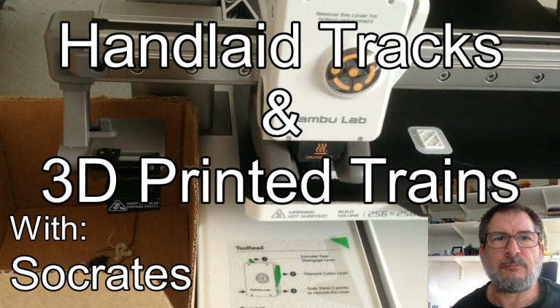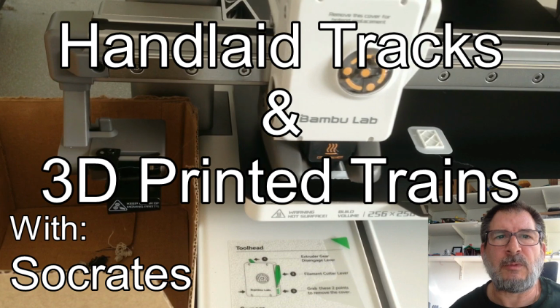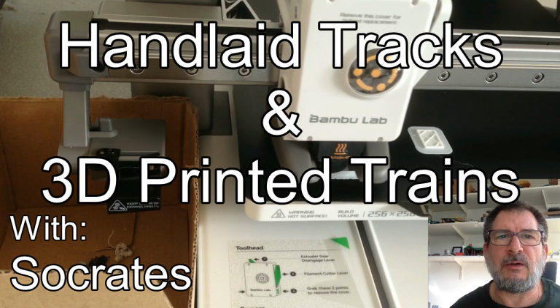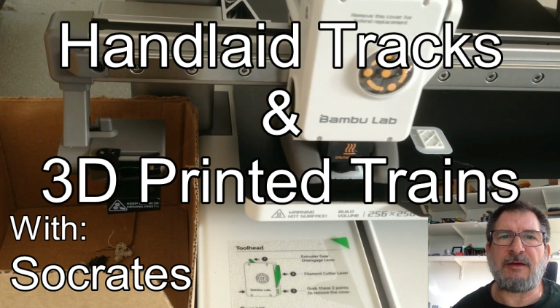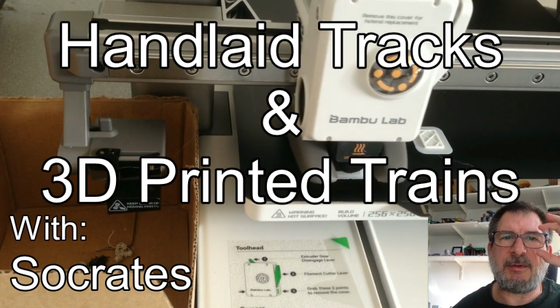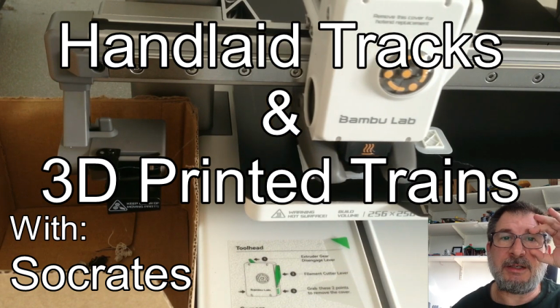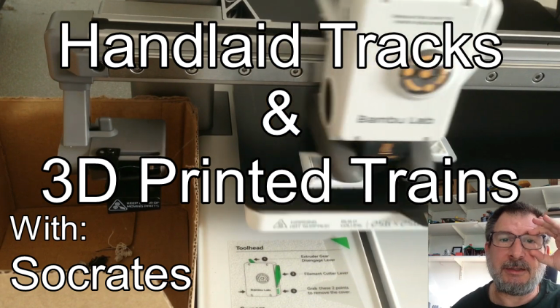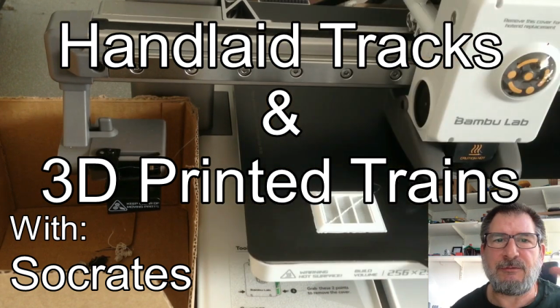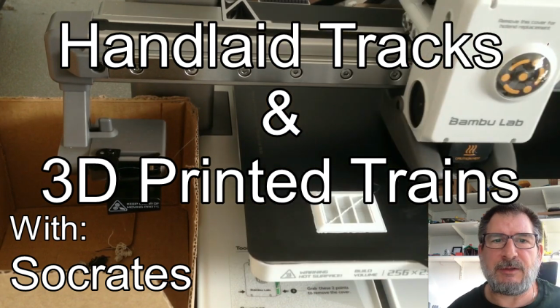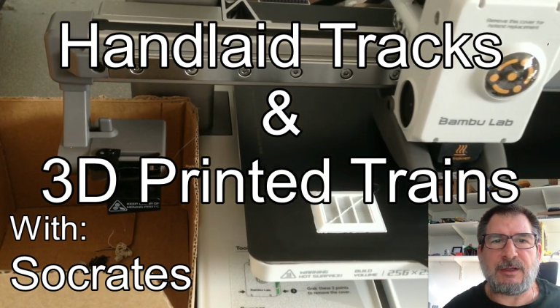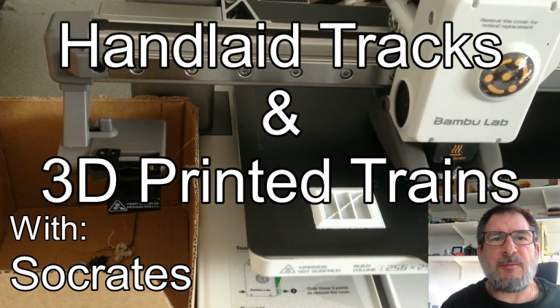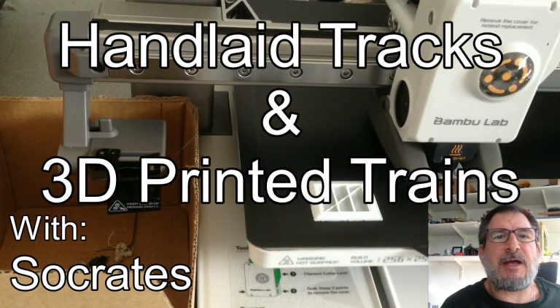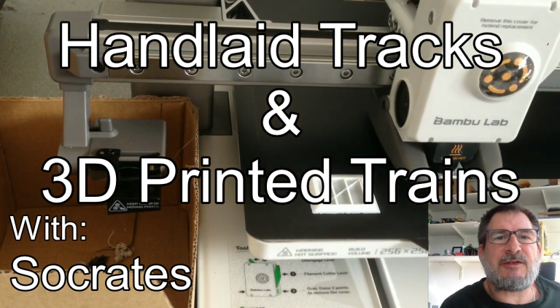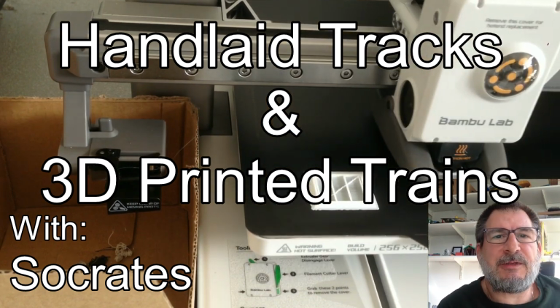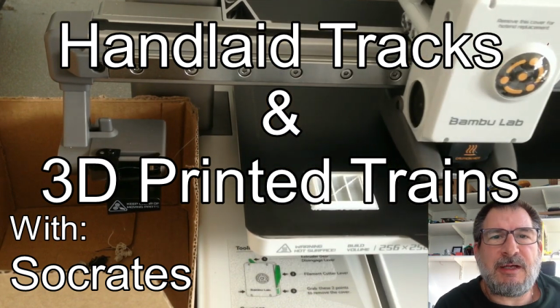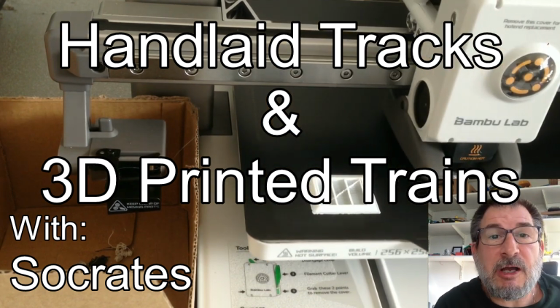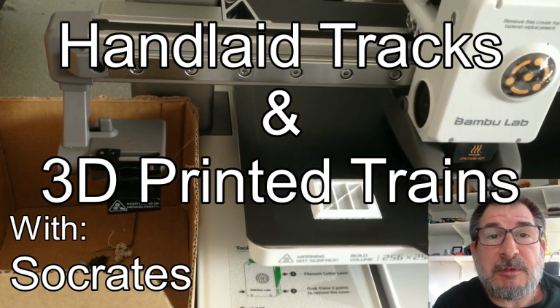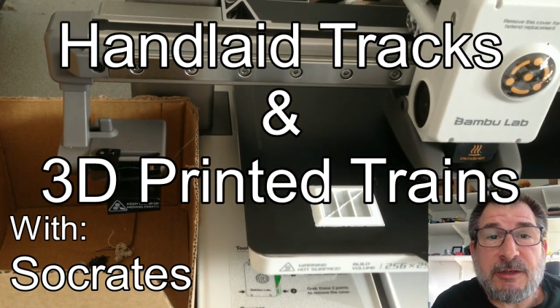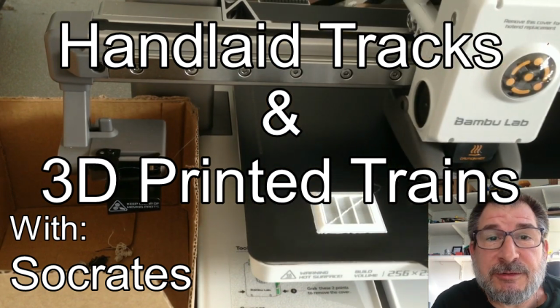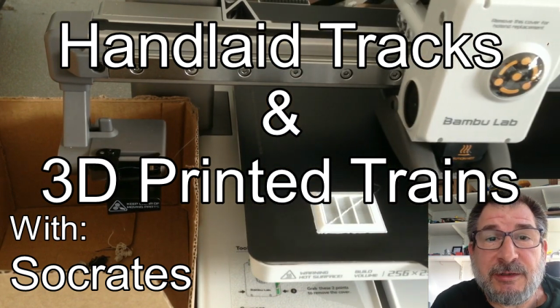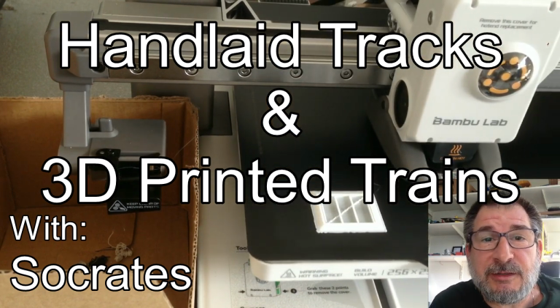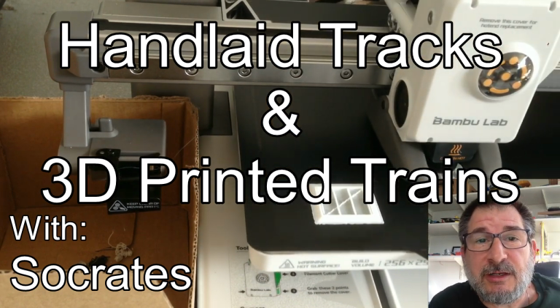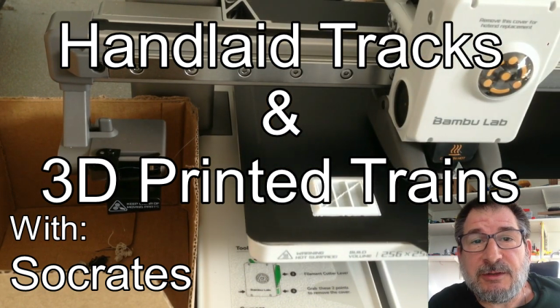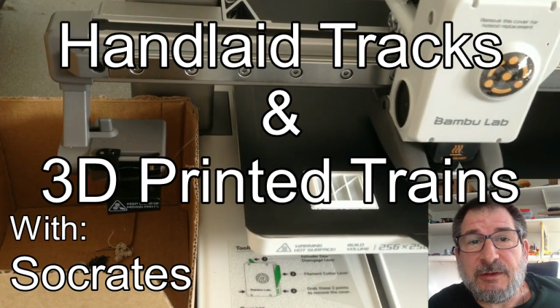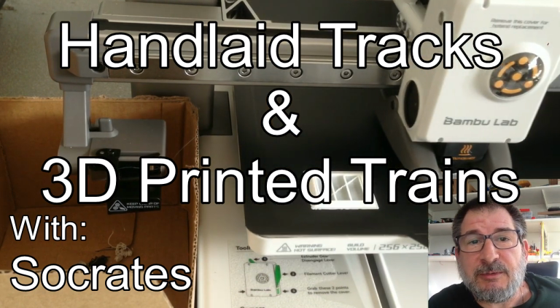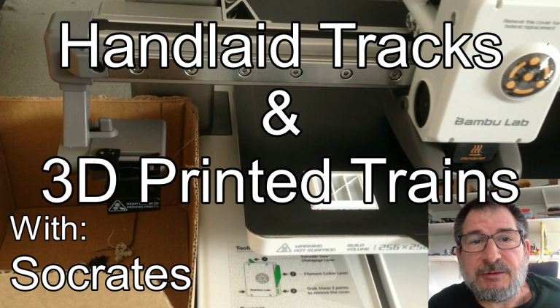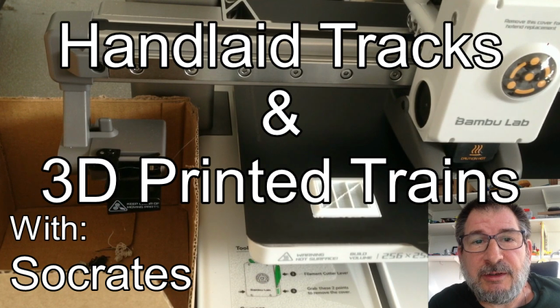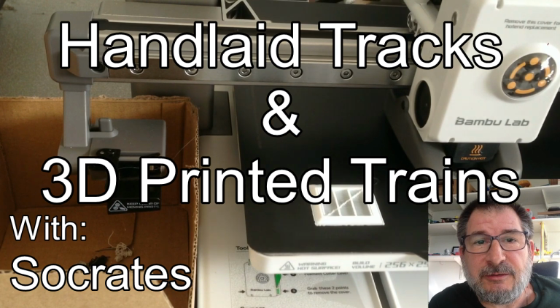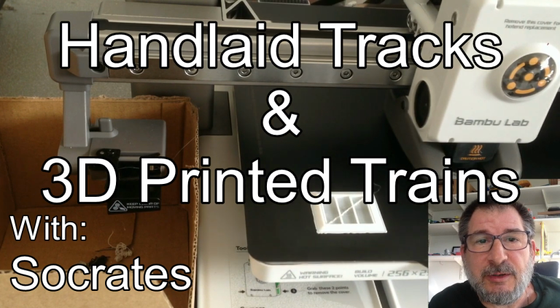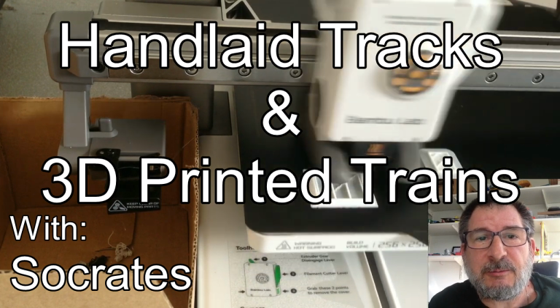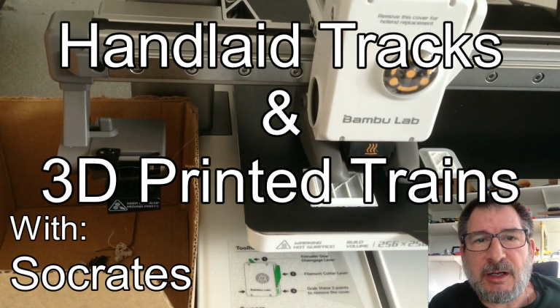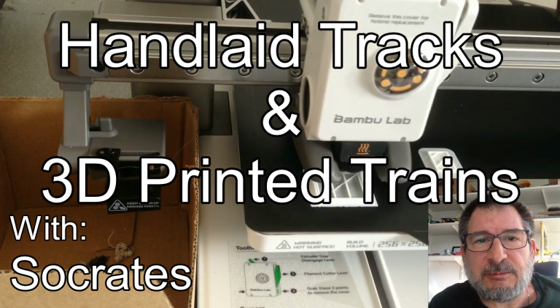Hey everybody, if you could help me out this would be great. Welcome to another edition of Anlite Jackson 3D Printed Trains with a problem.